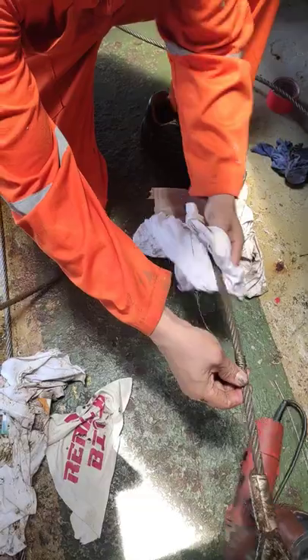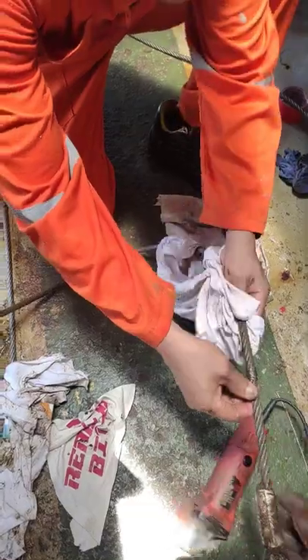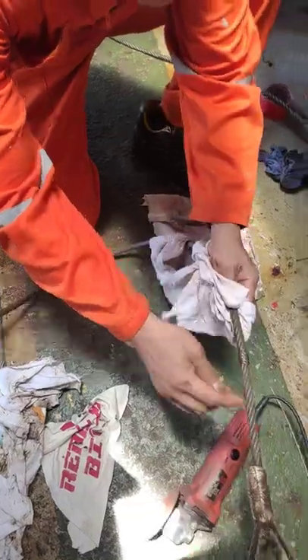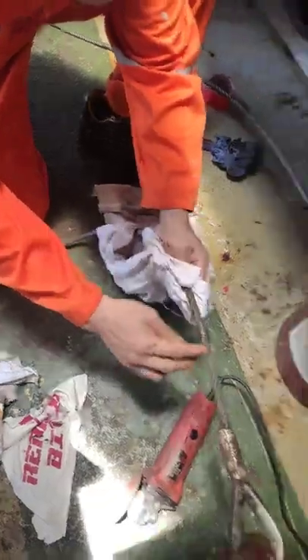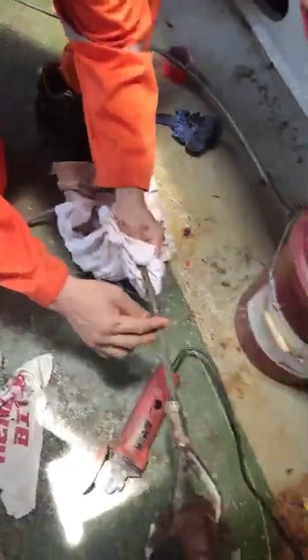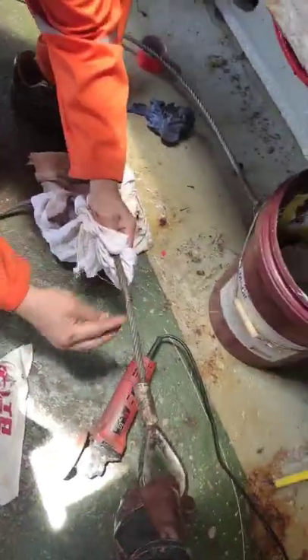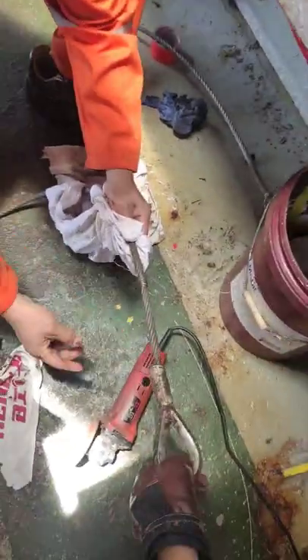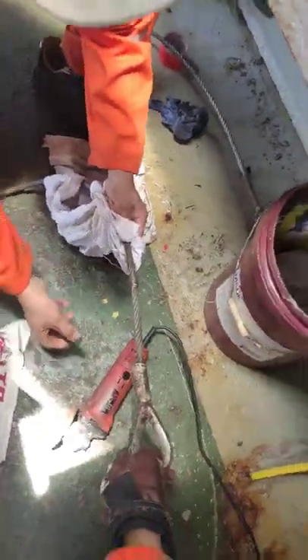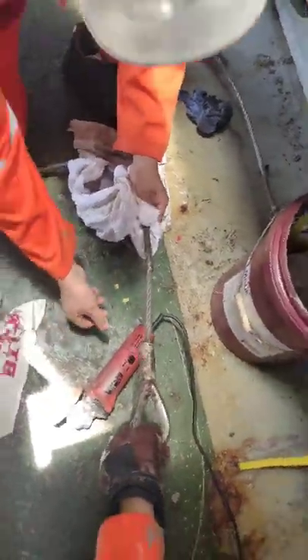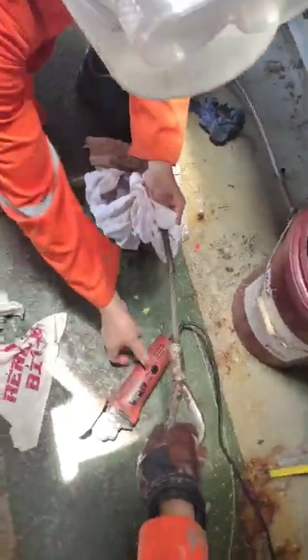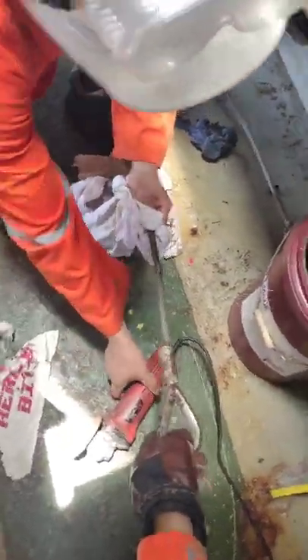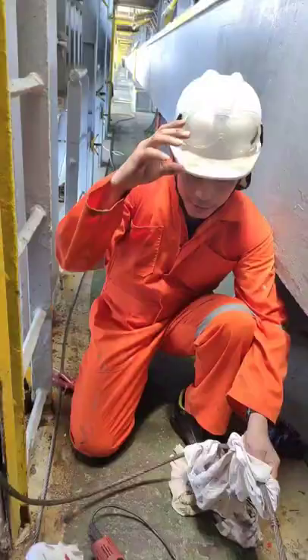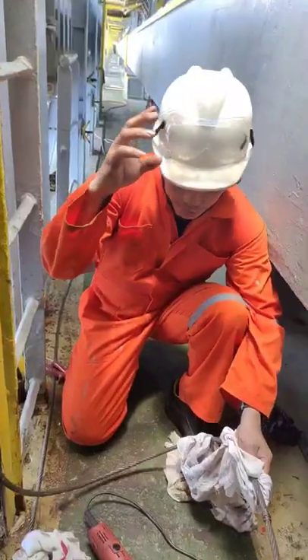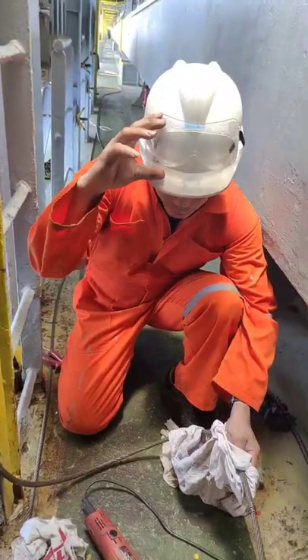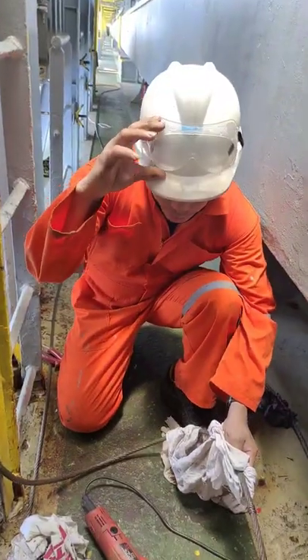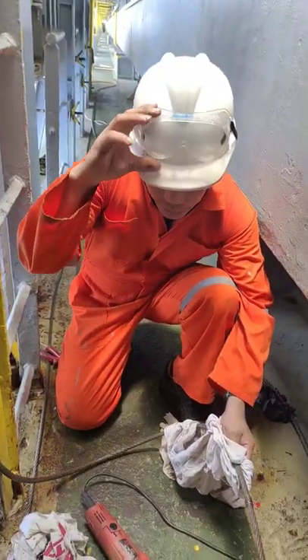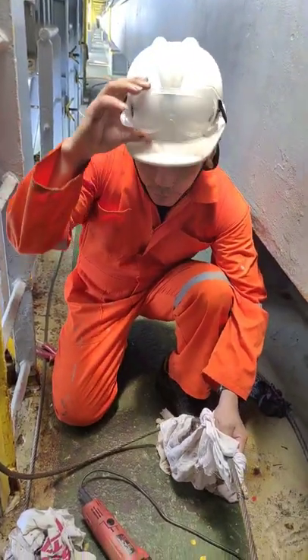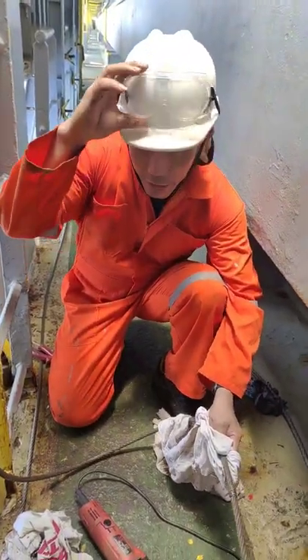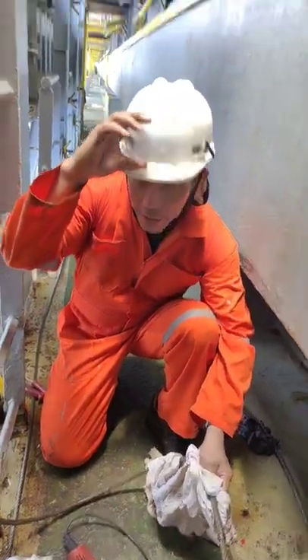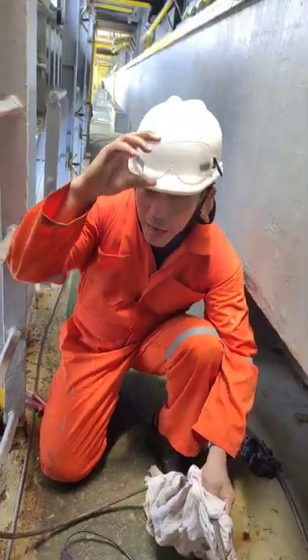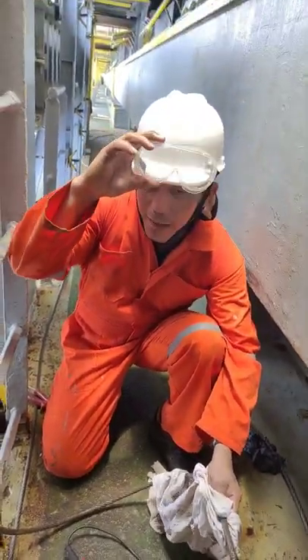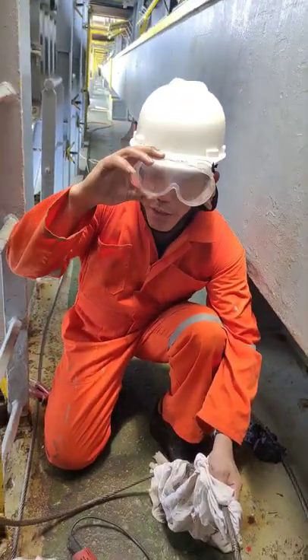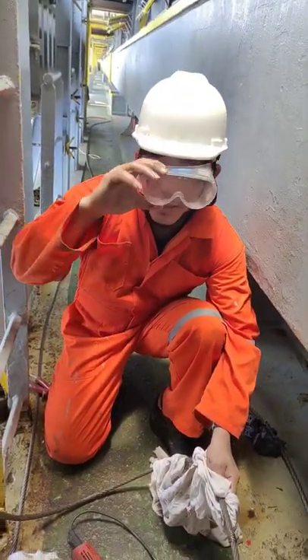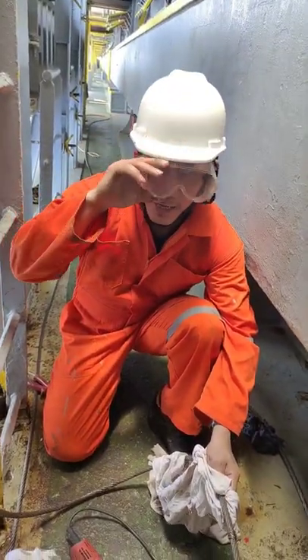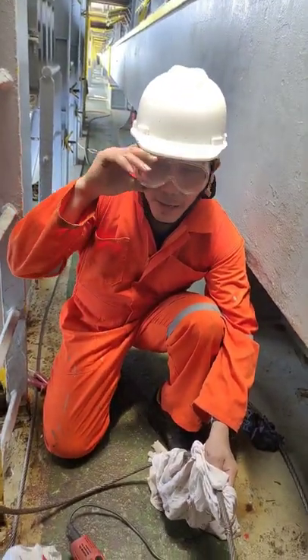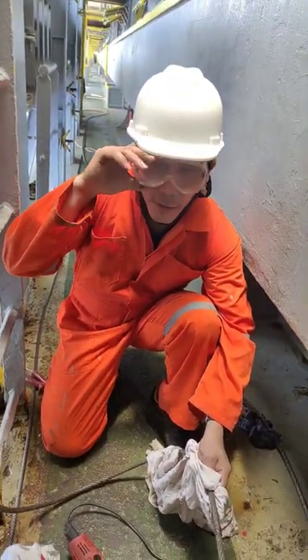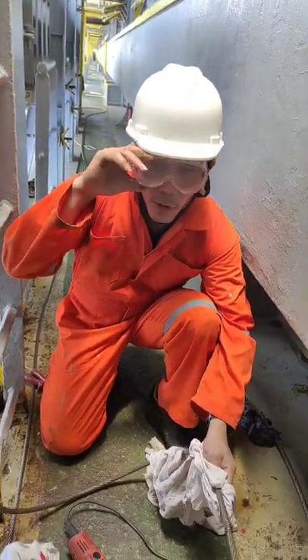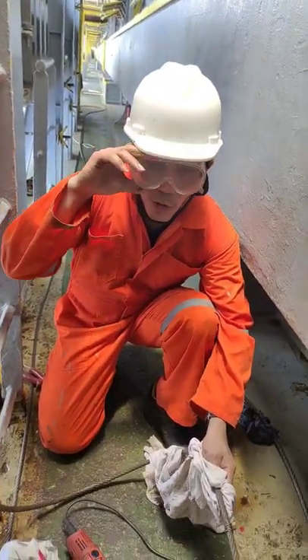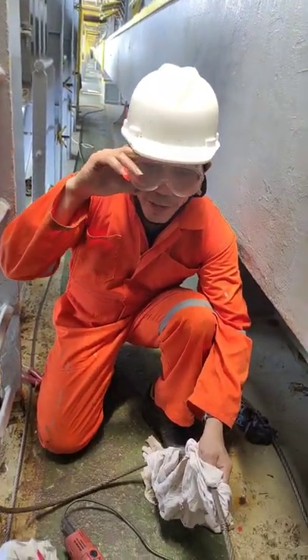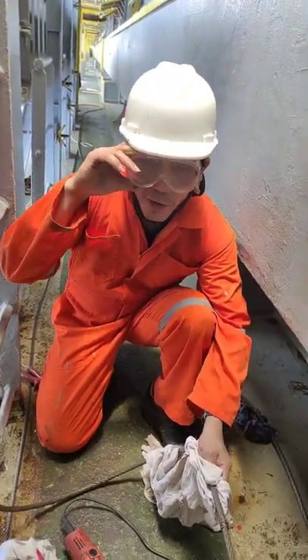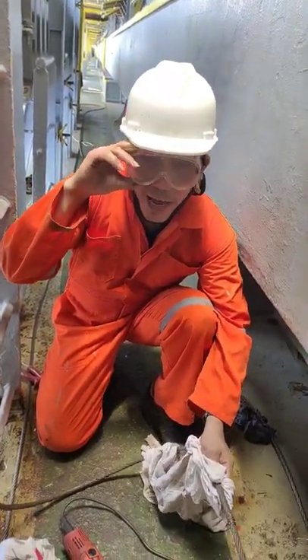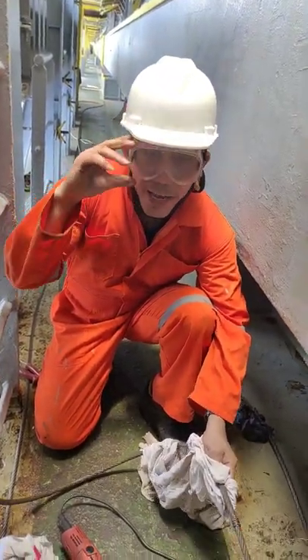Cut the wire. Make sure the safety goggles are on. Put them on your eye.